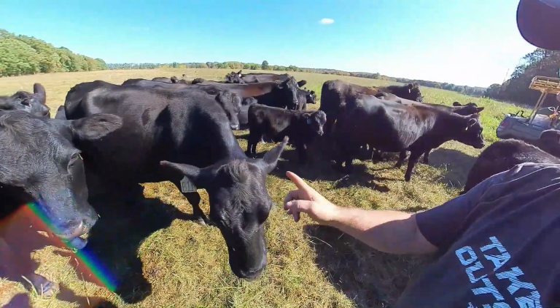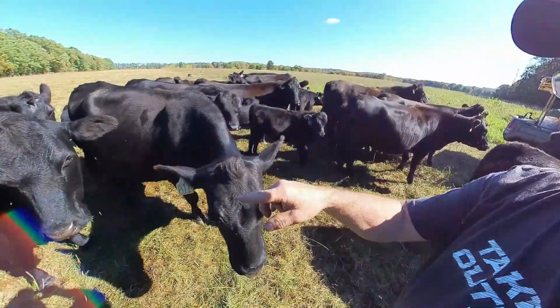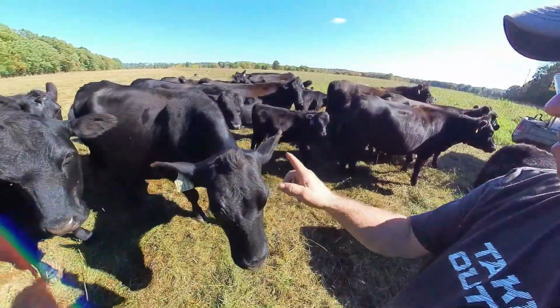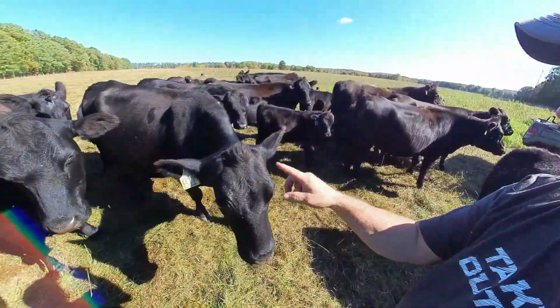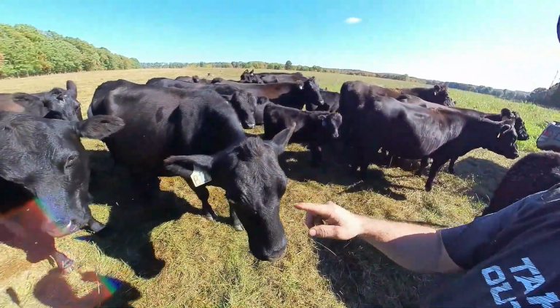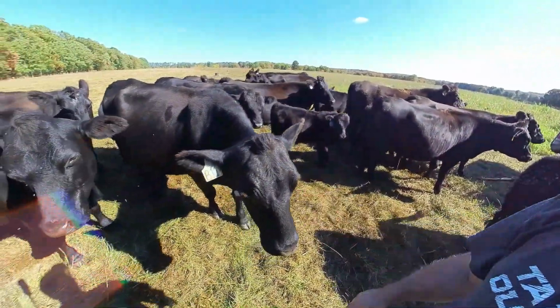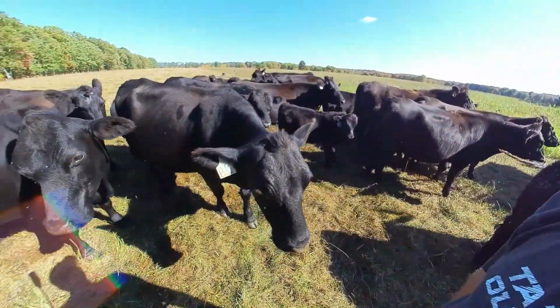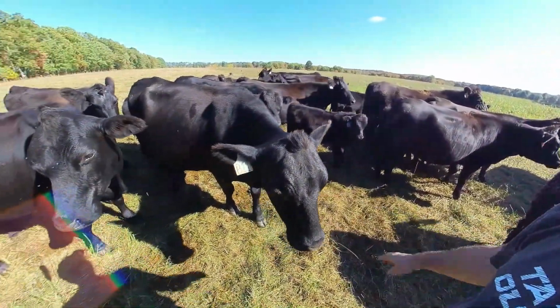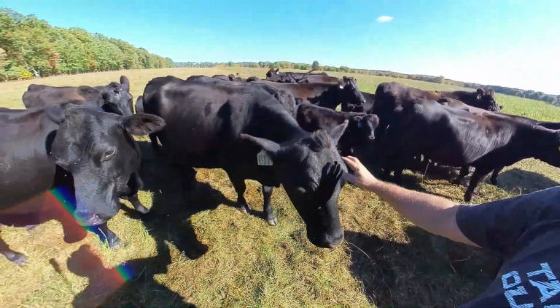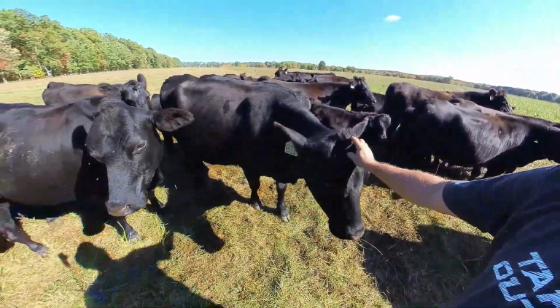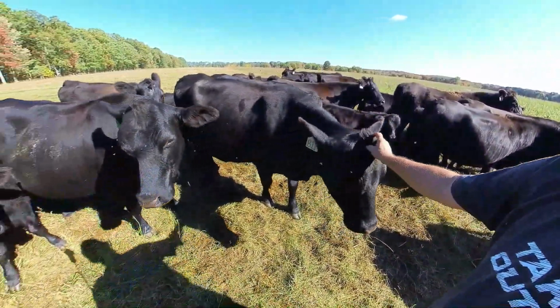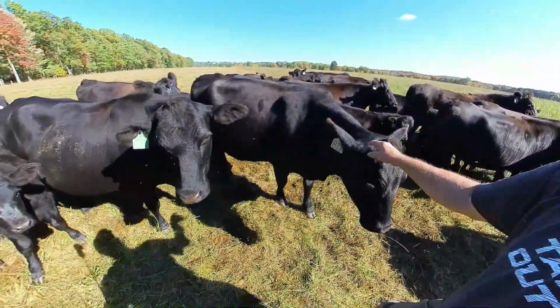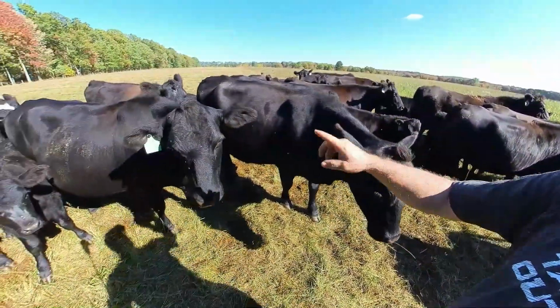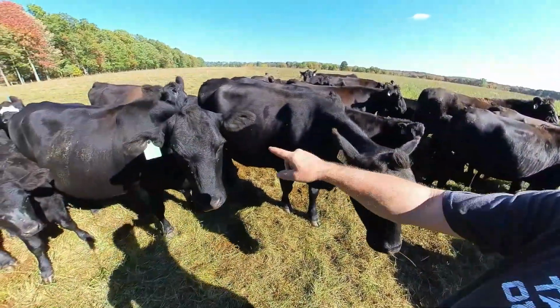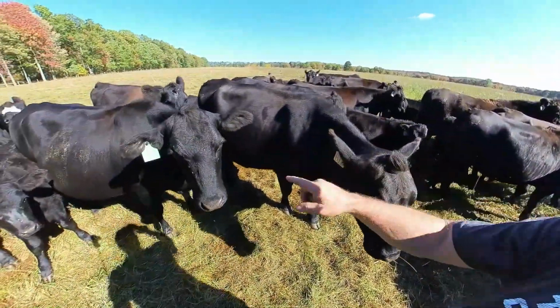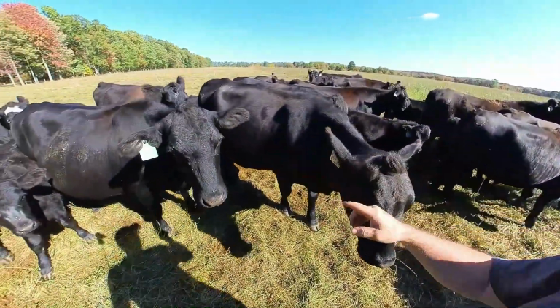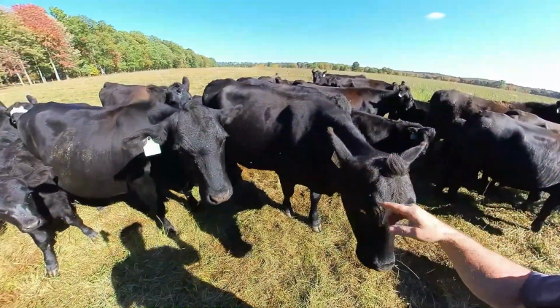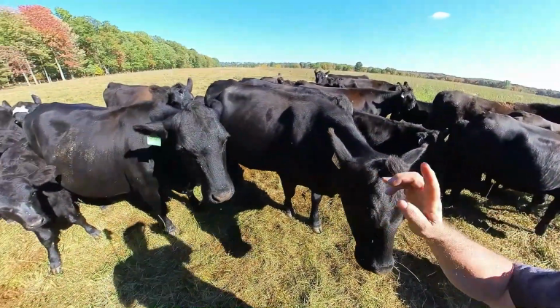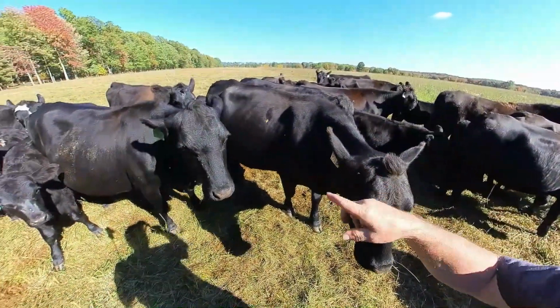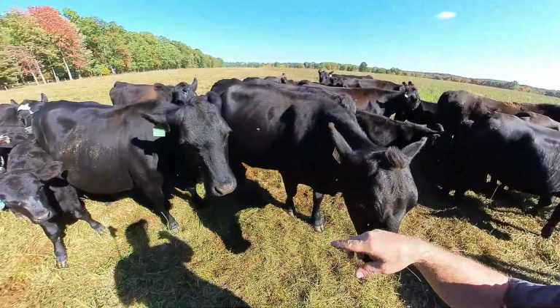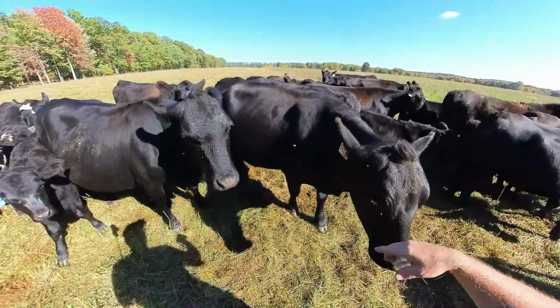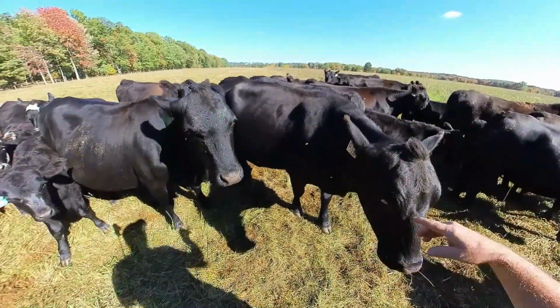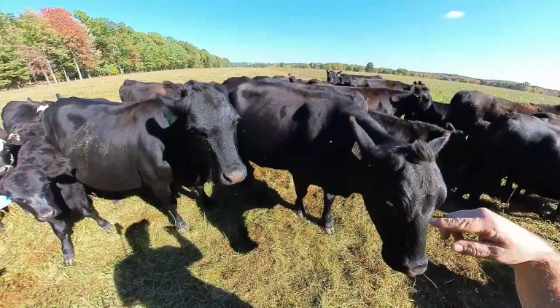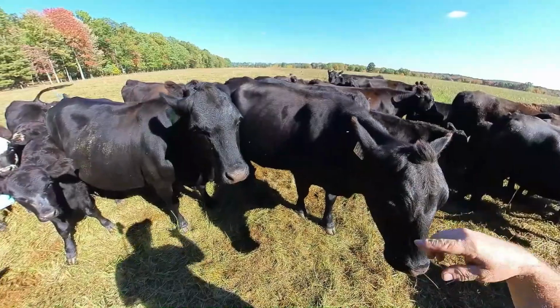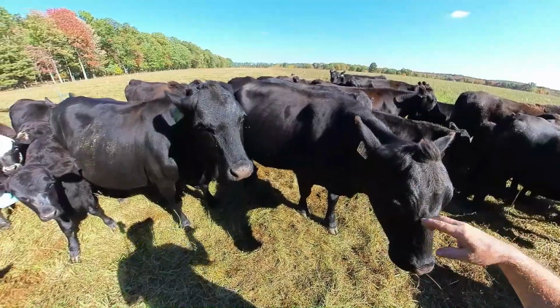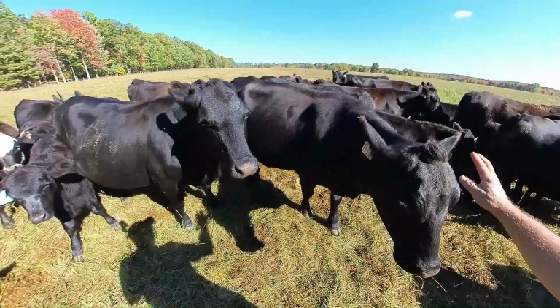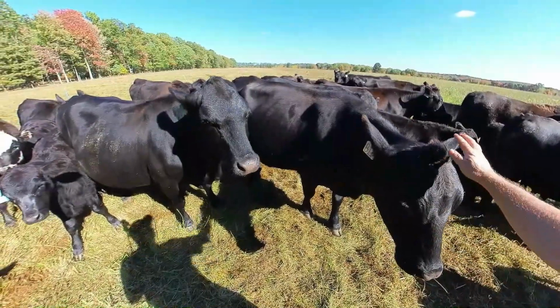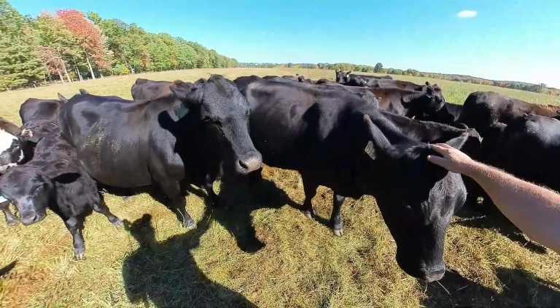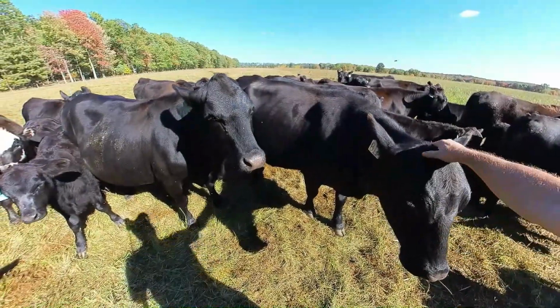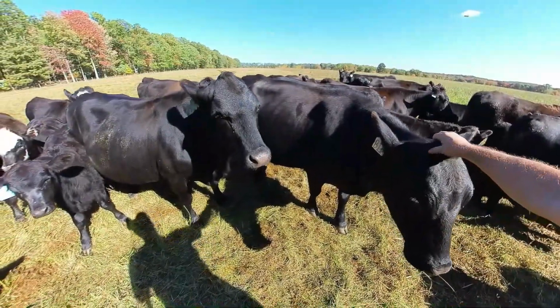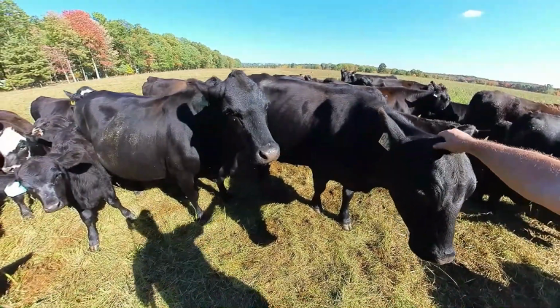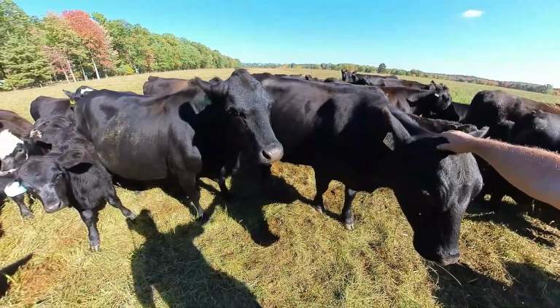This is Mama and Daughter — Mama, Blueberry's the daughter, and Buttons is her daughter.